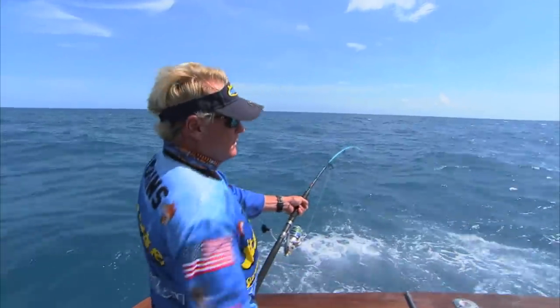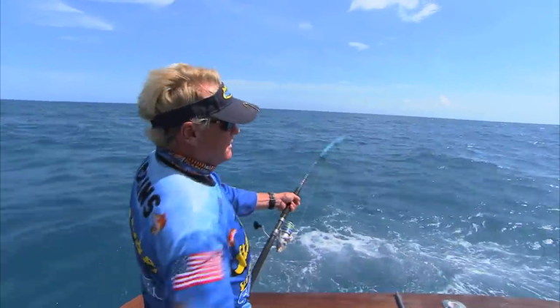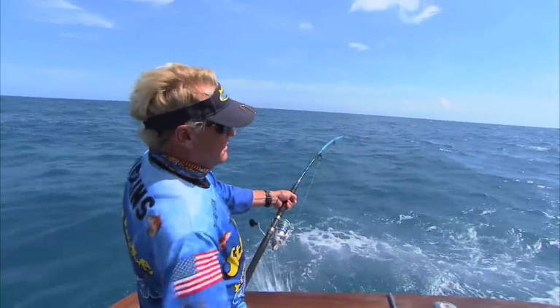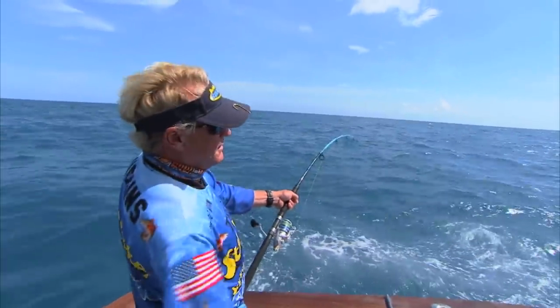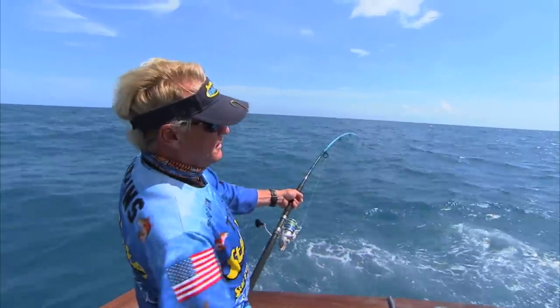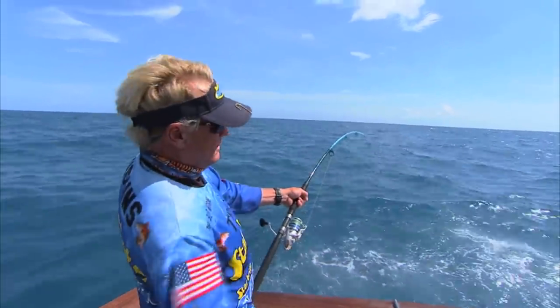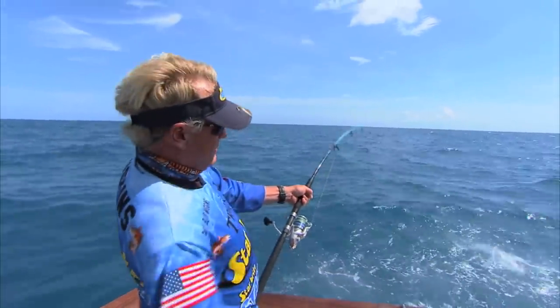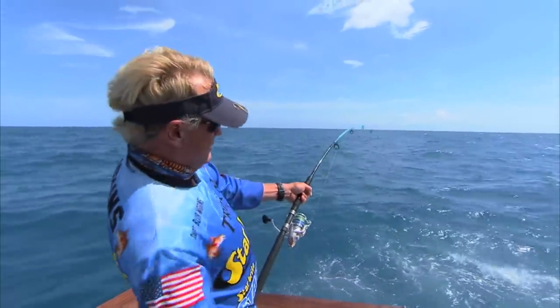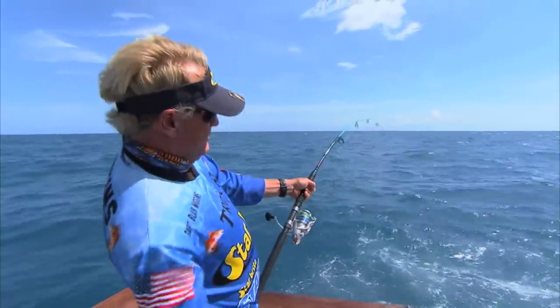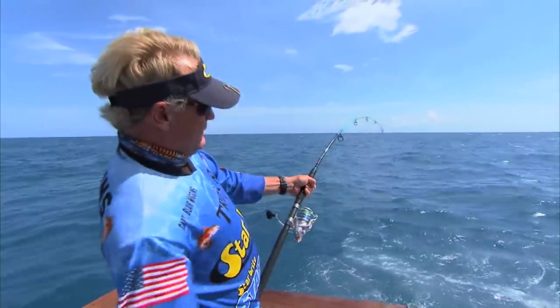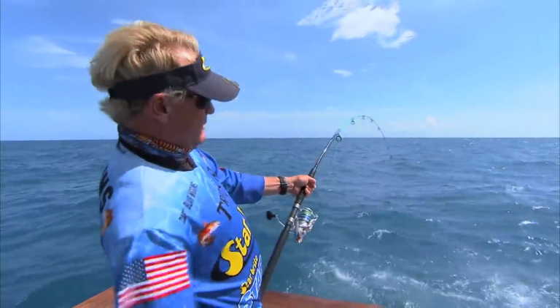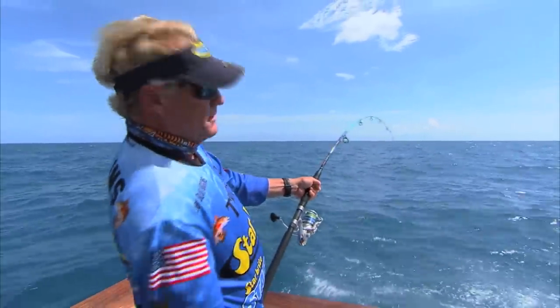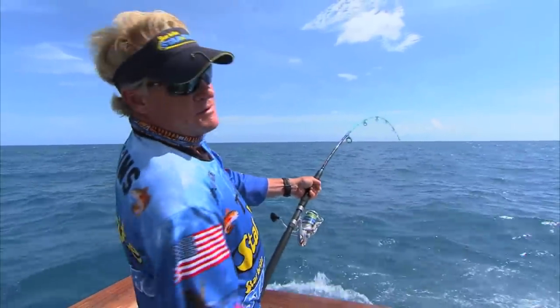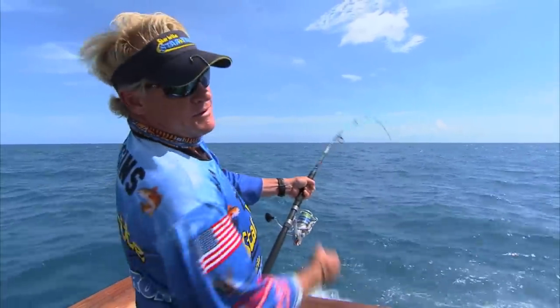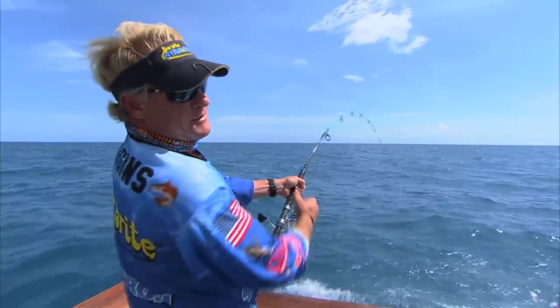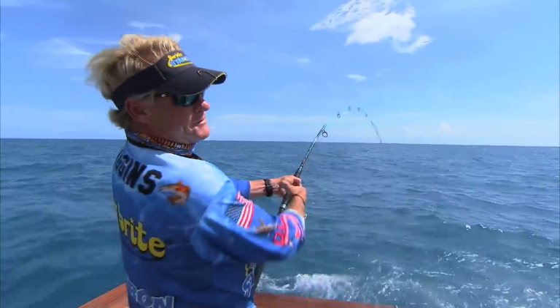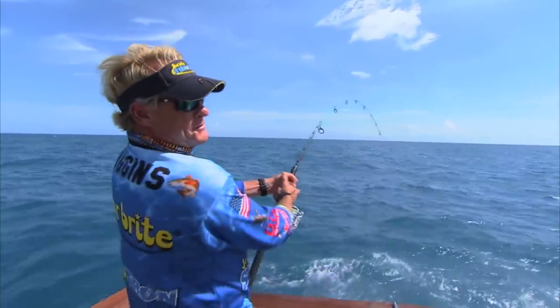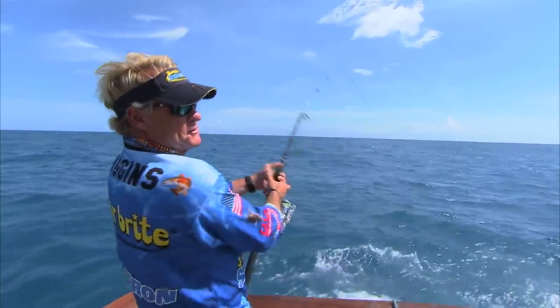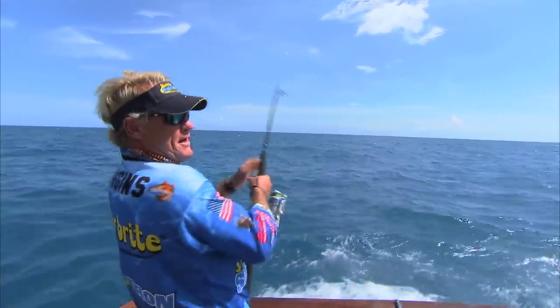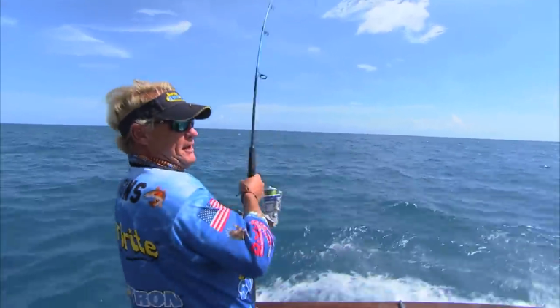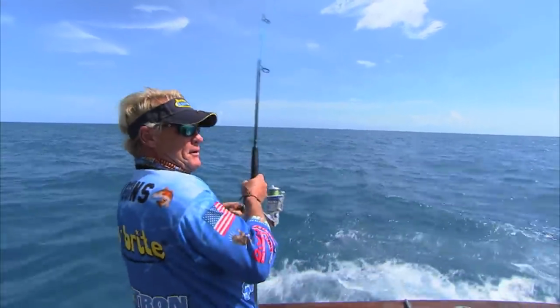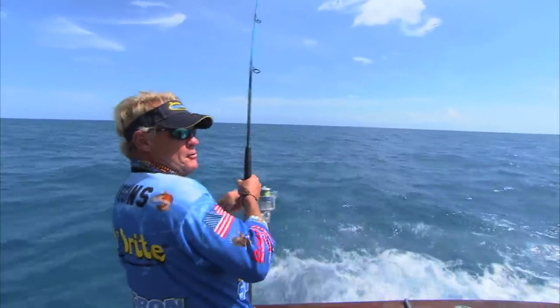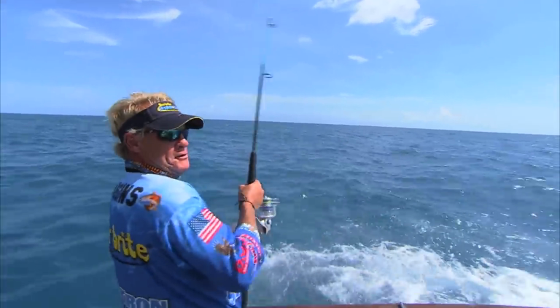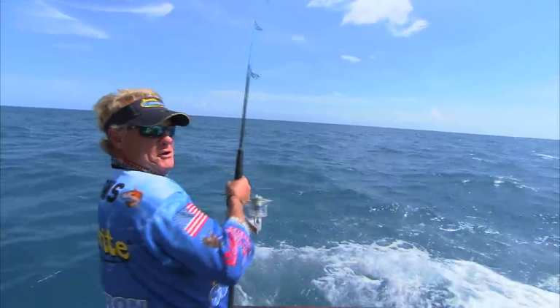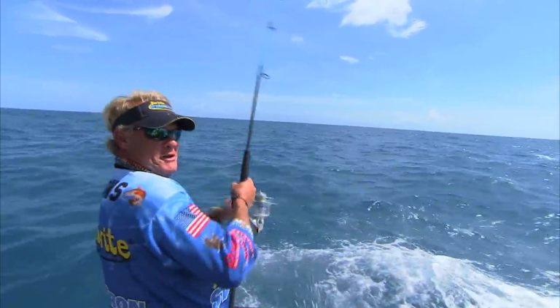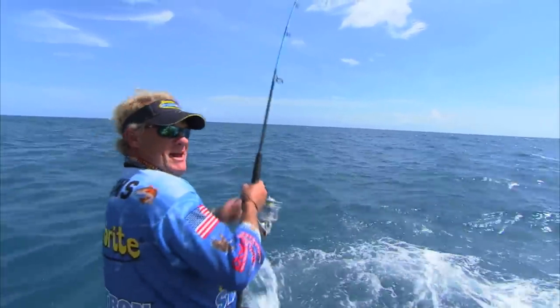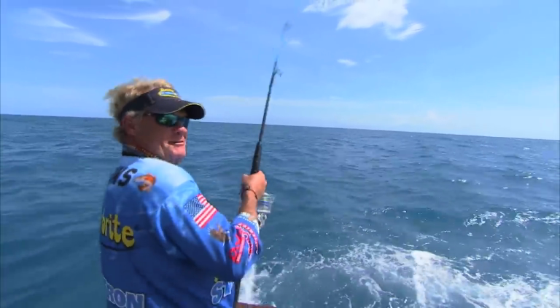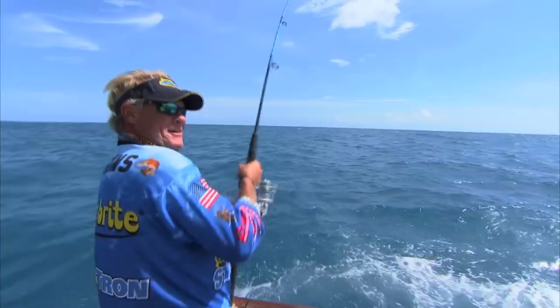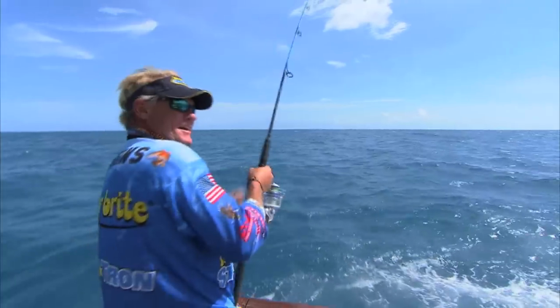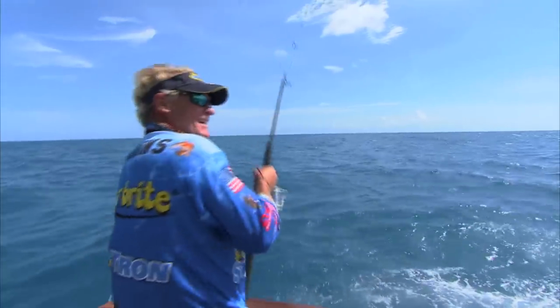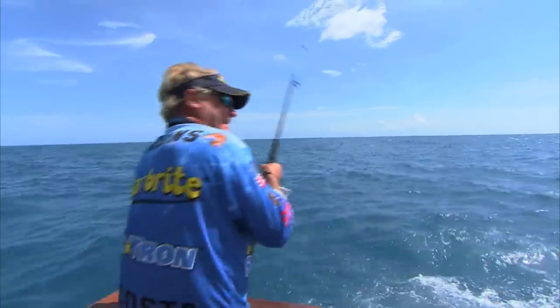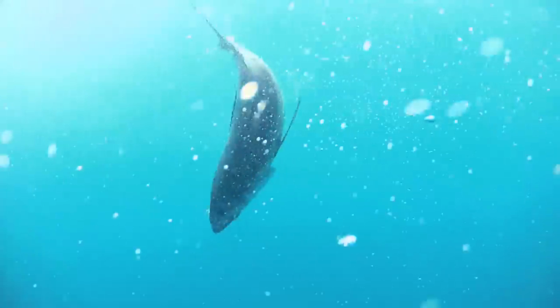I think we break more rods with bonitas than anything on my charters. Yeah, try to get them in quicker so you can get a blackfin — that's it.